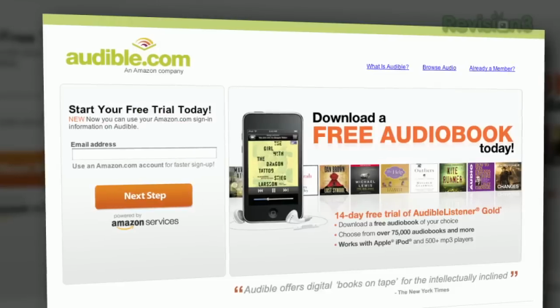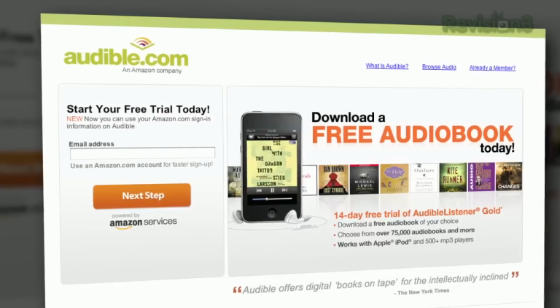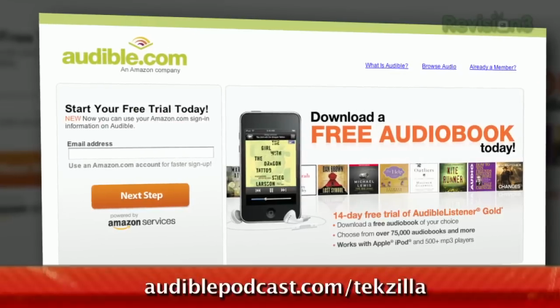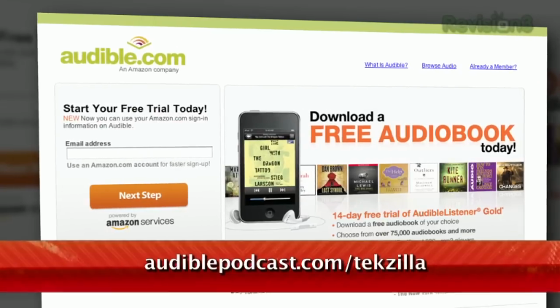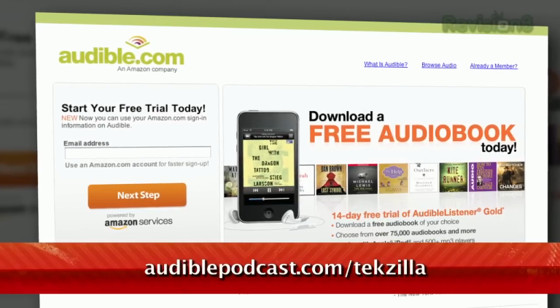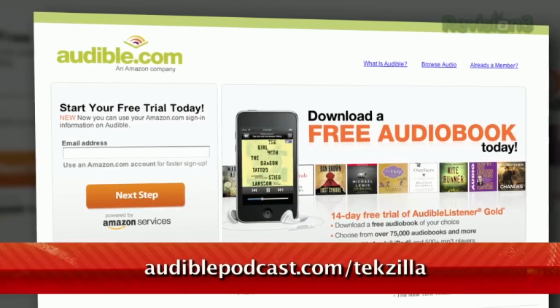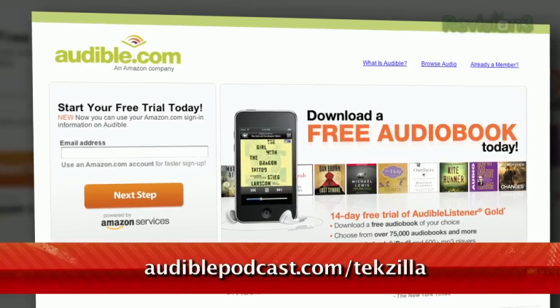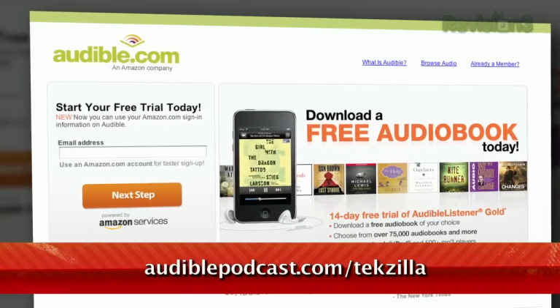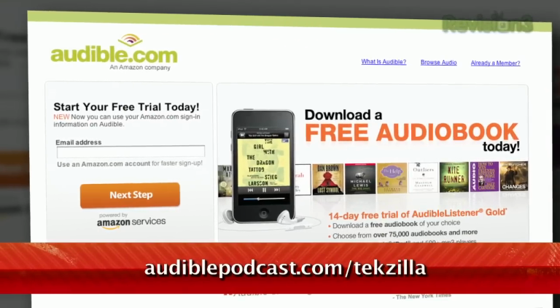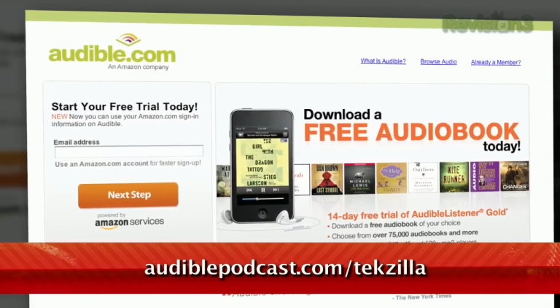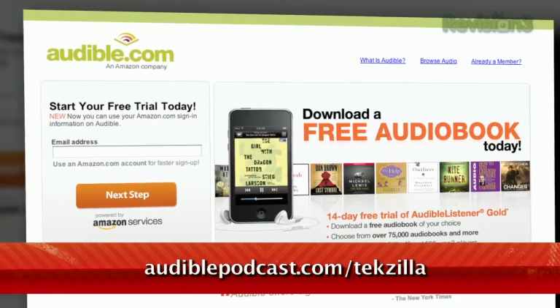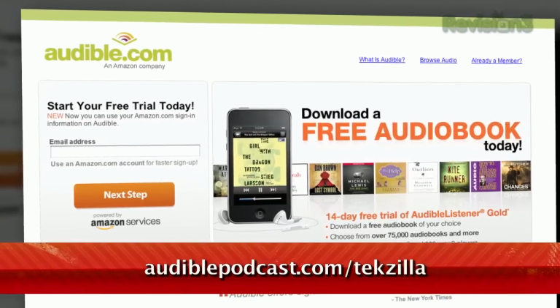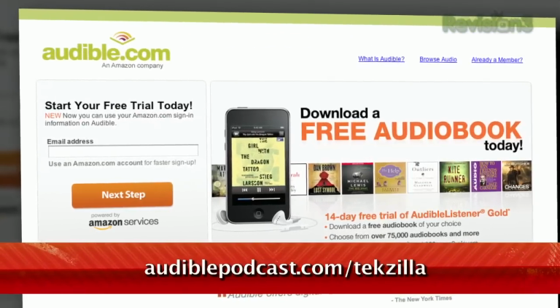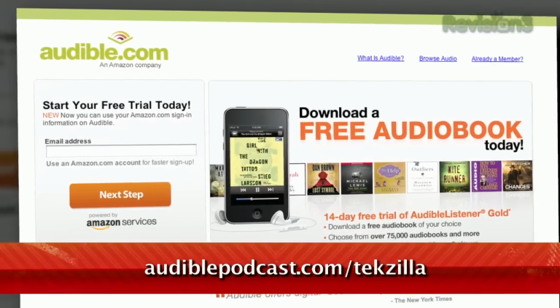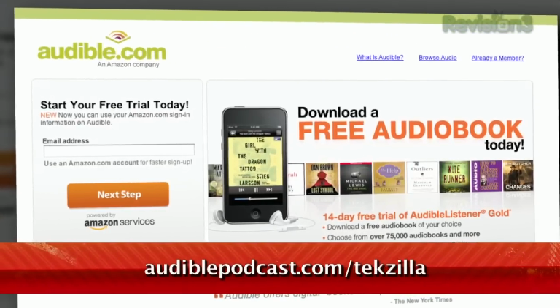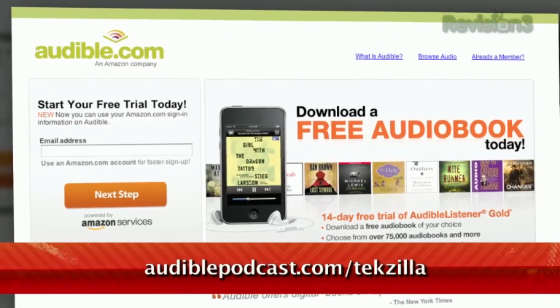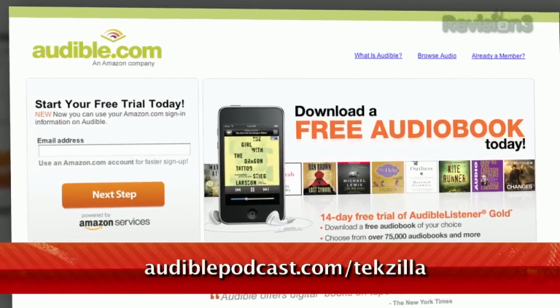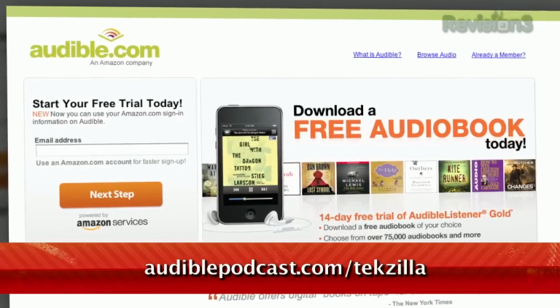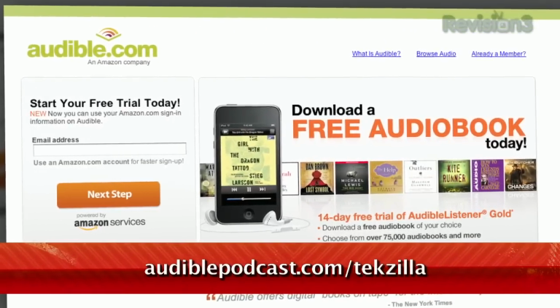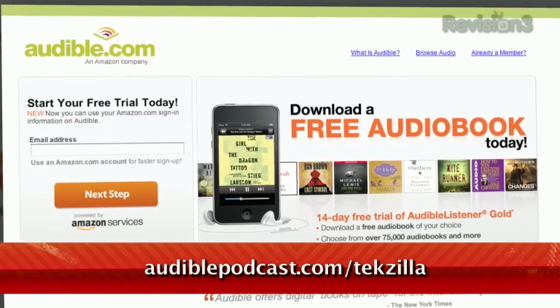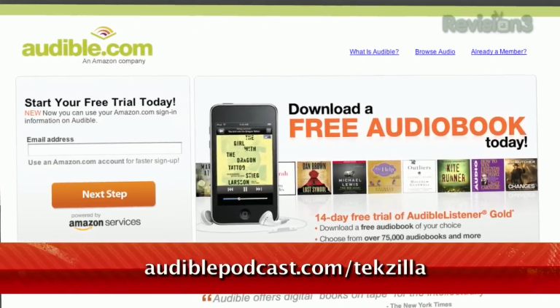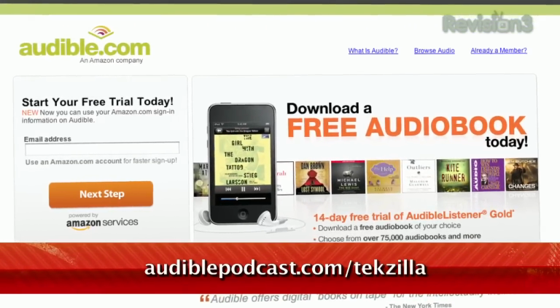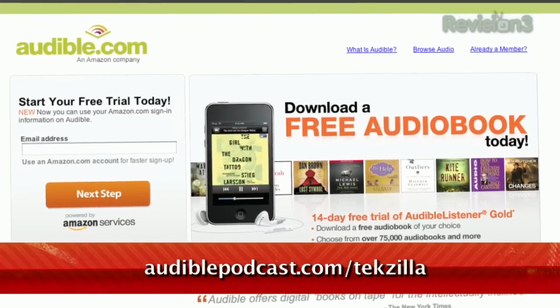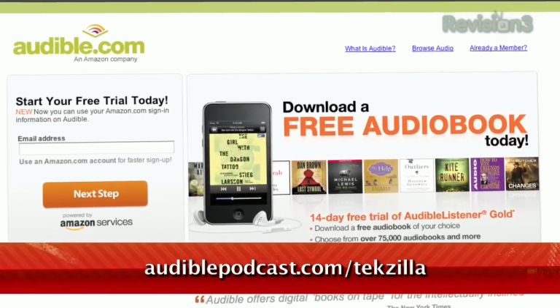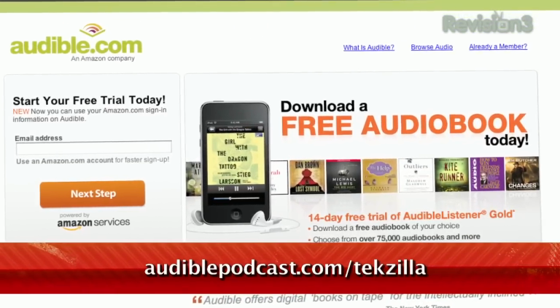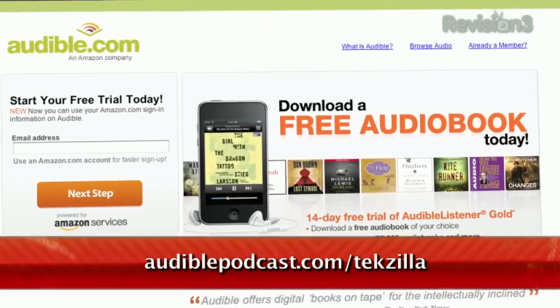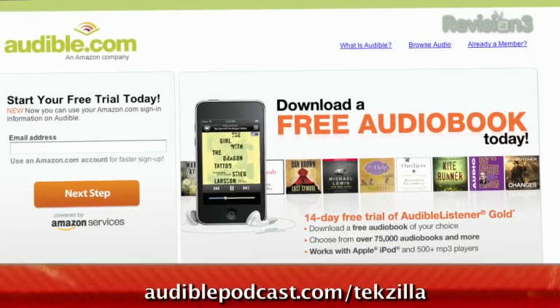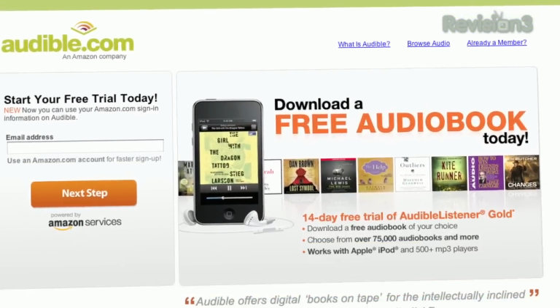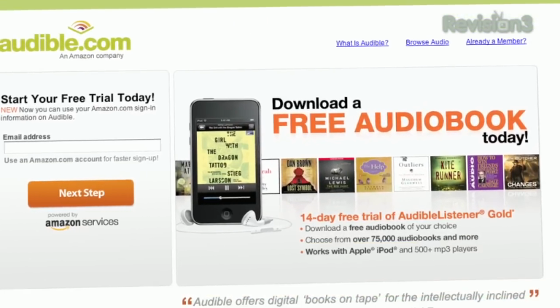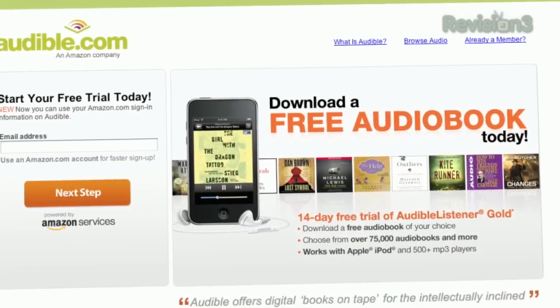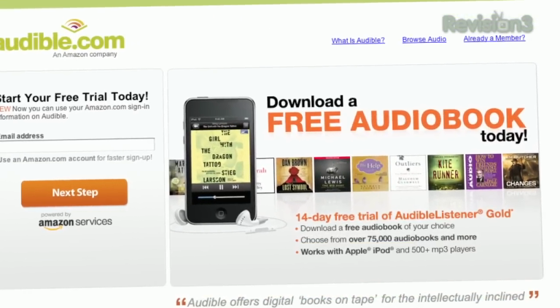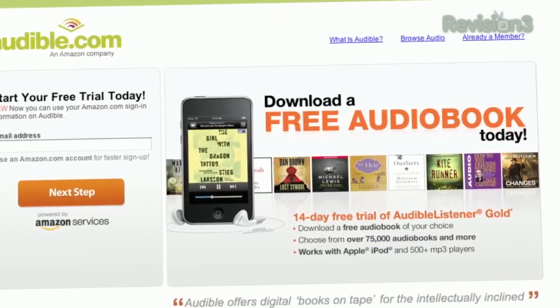Want to try one for free? Go to audiblepodcast.com/TechSilla to get a free audiobook download of your choice when you sign up today.